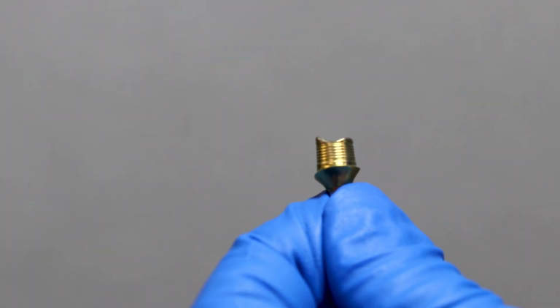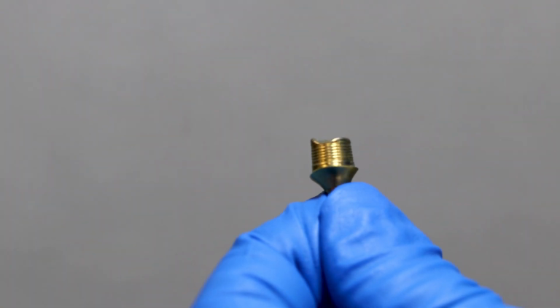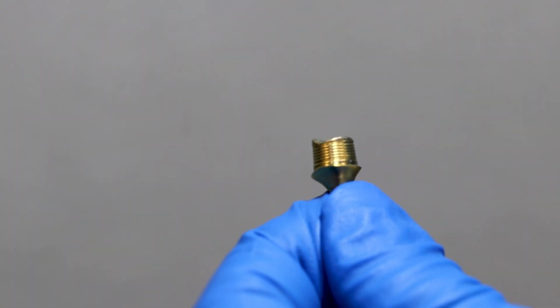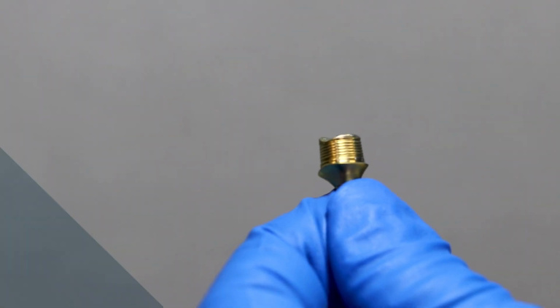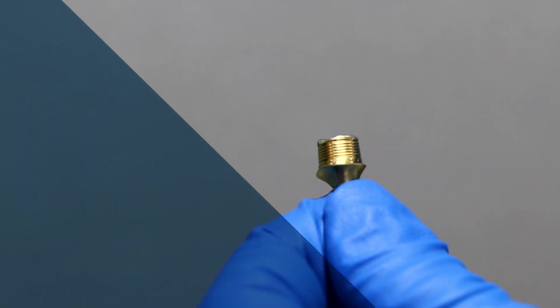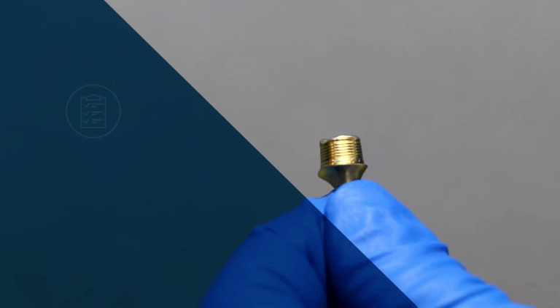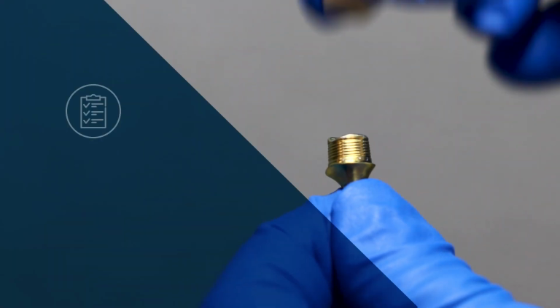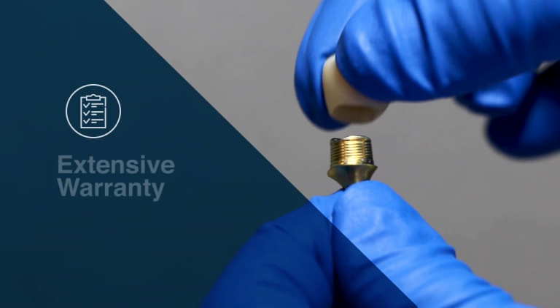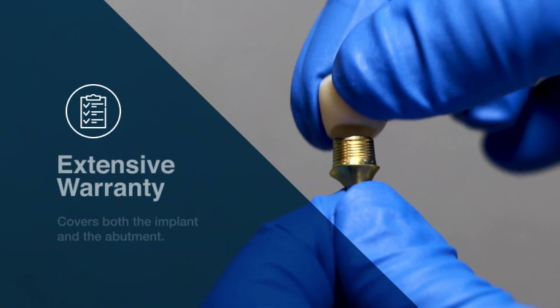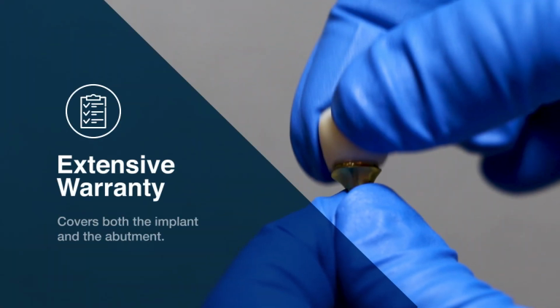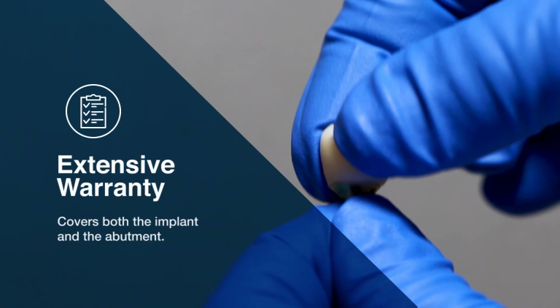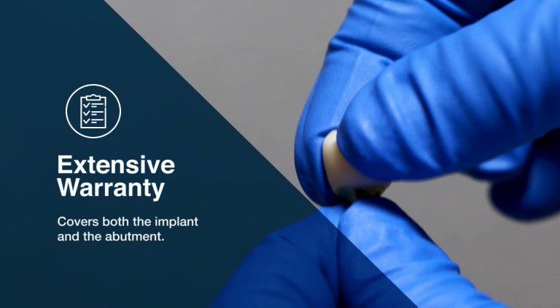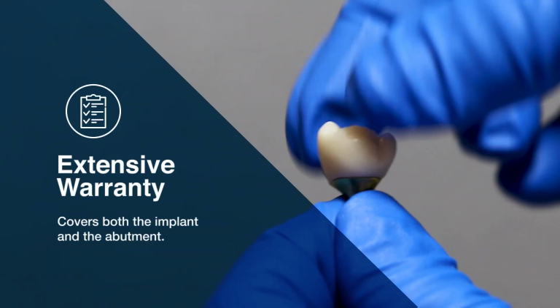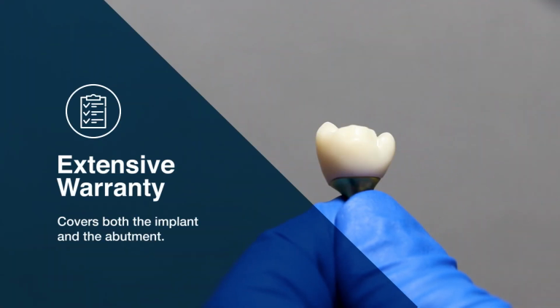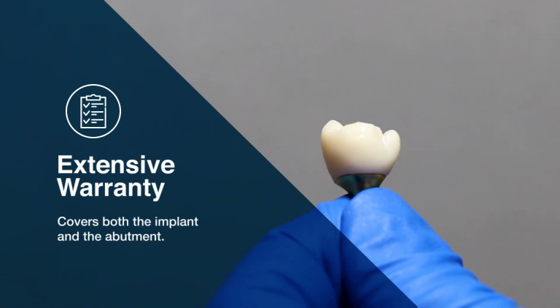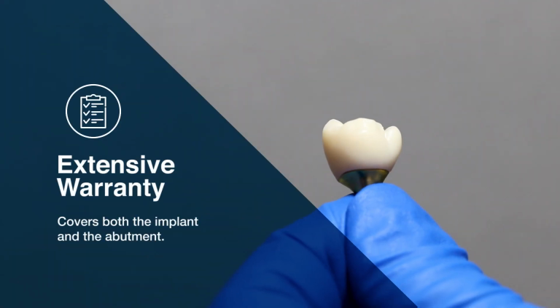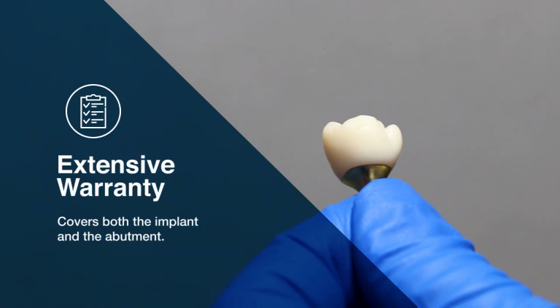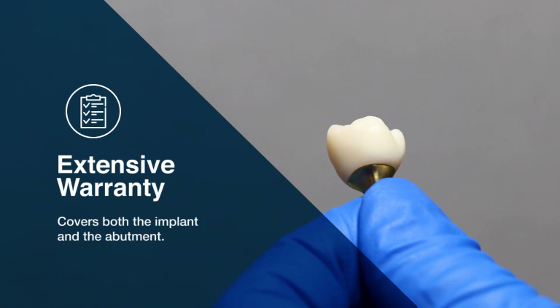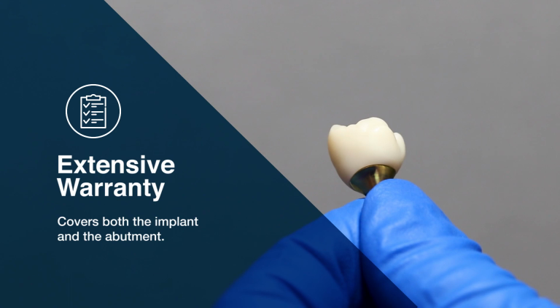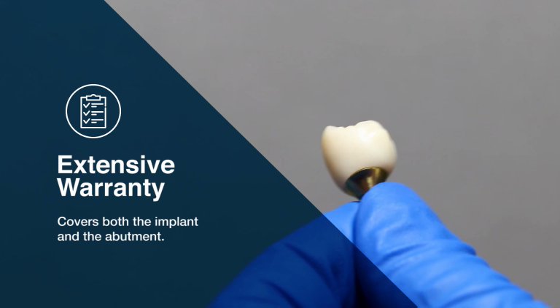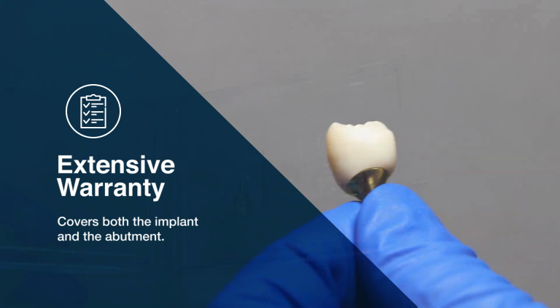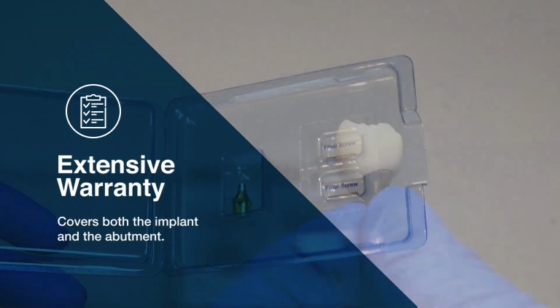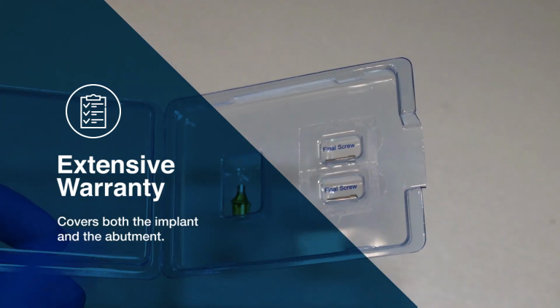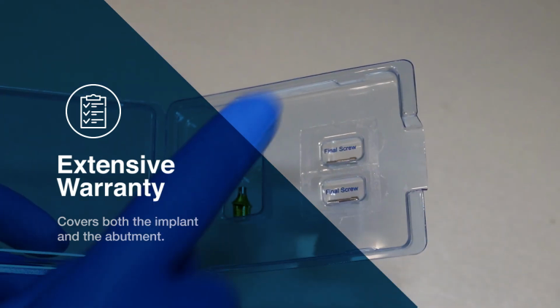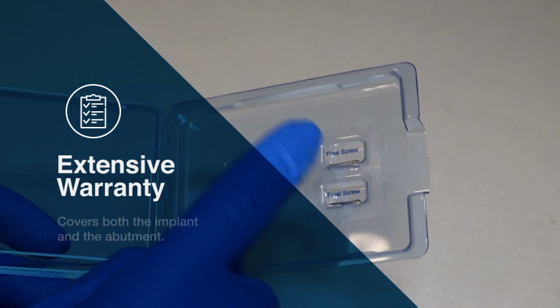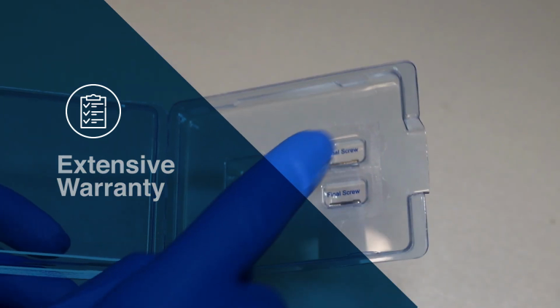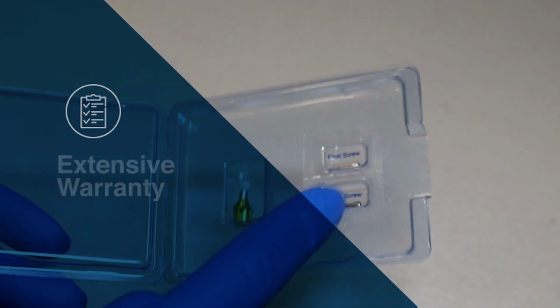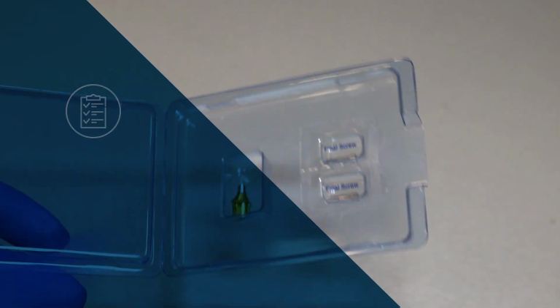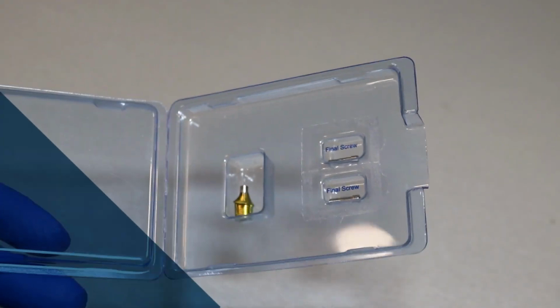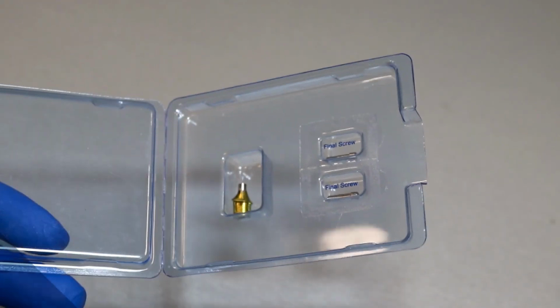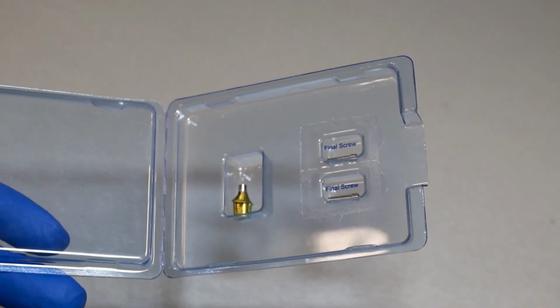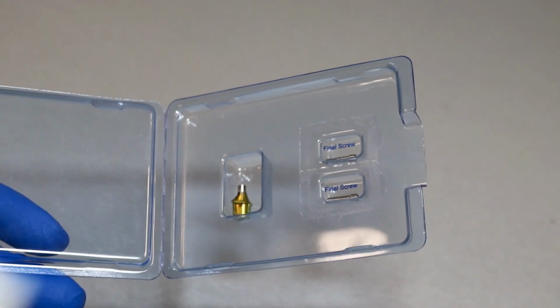Argon guarantees the quality and fit of our abutments and offers an extensive warranty for peace of mind.